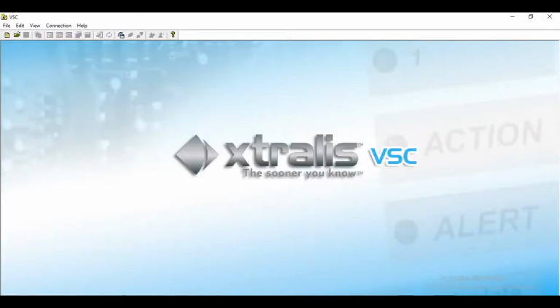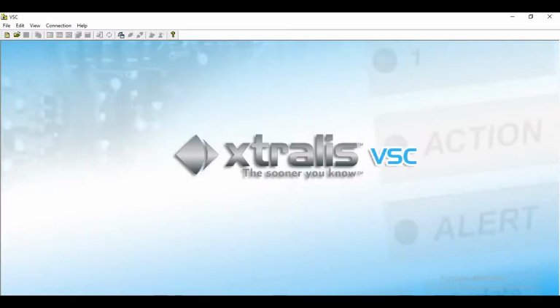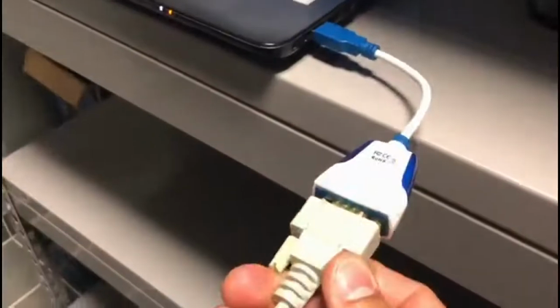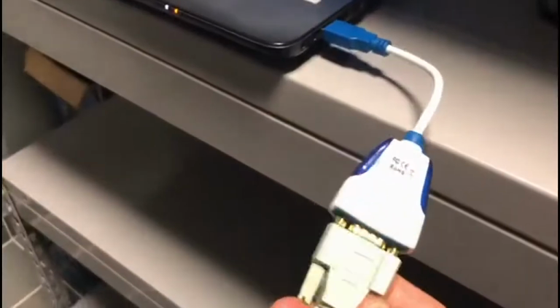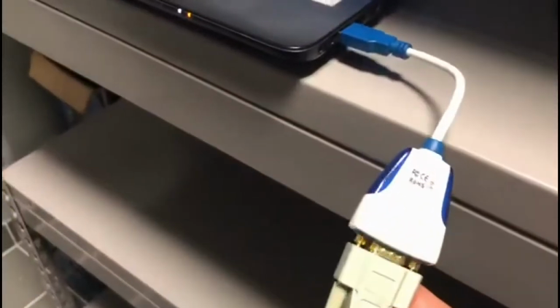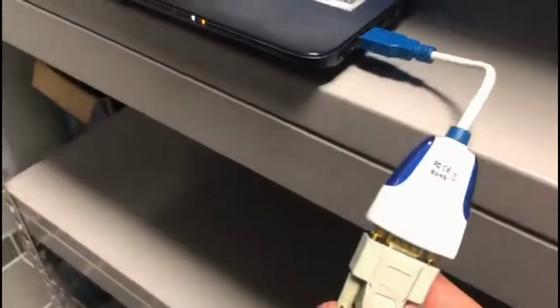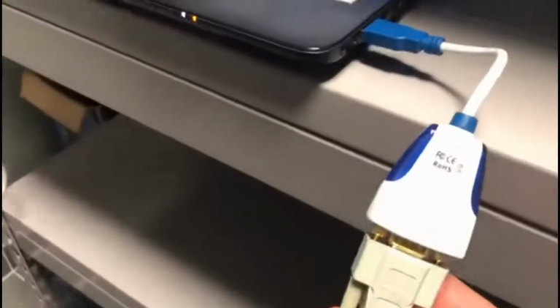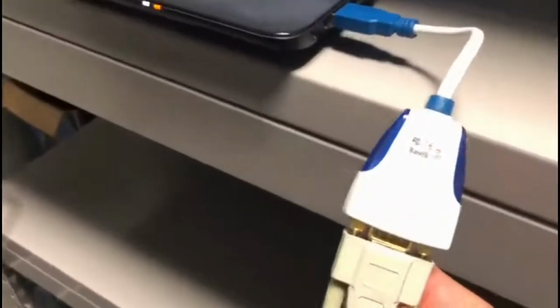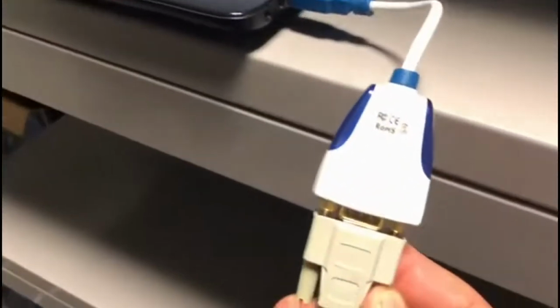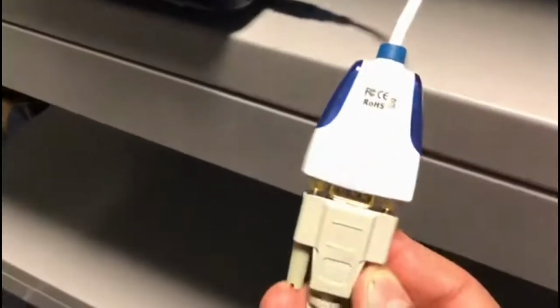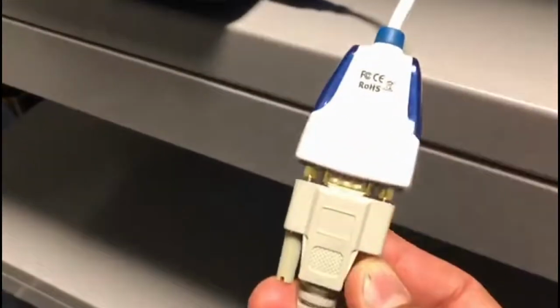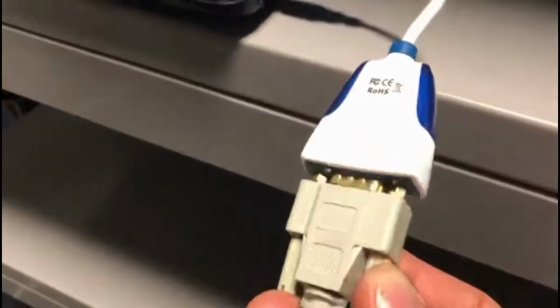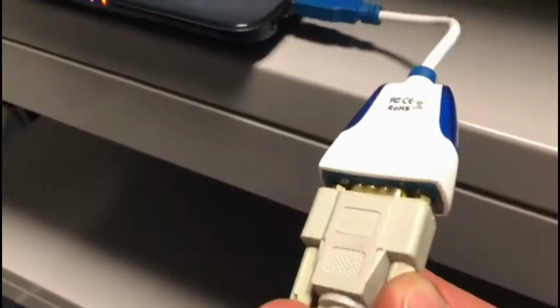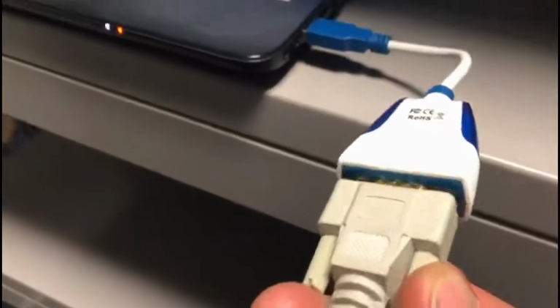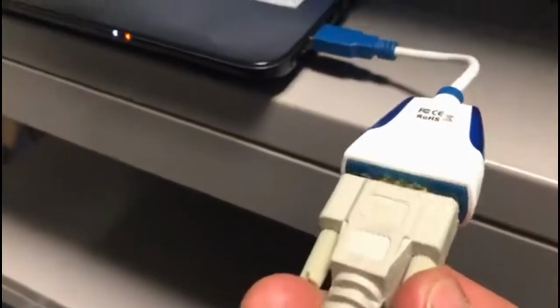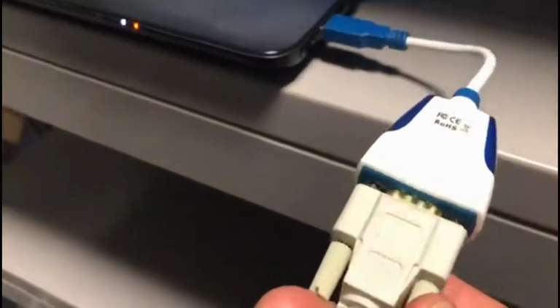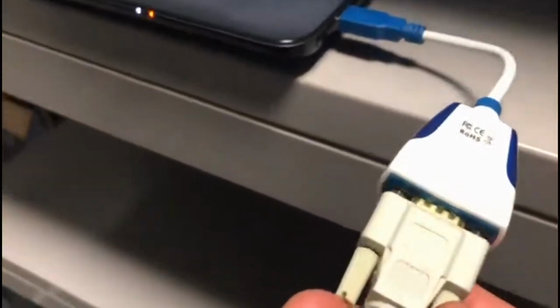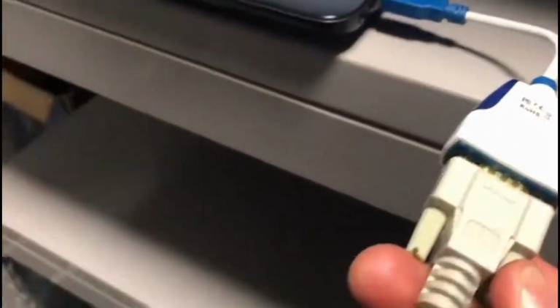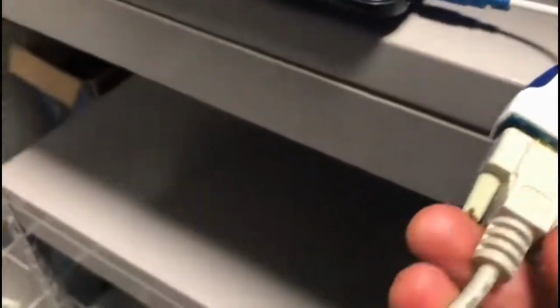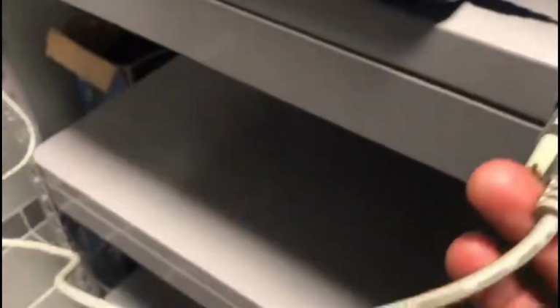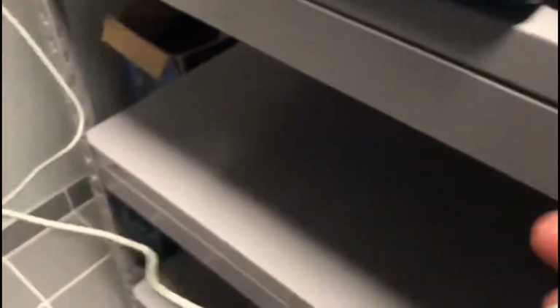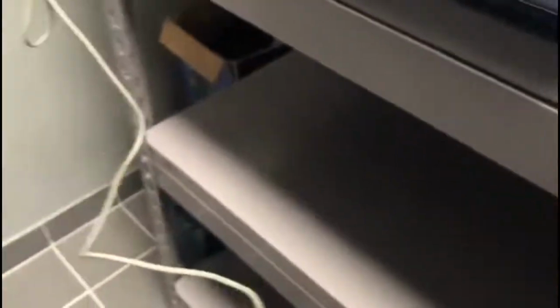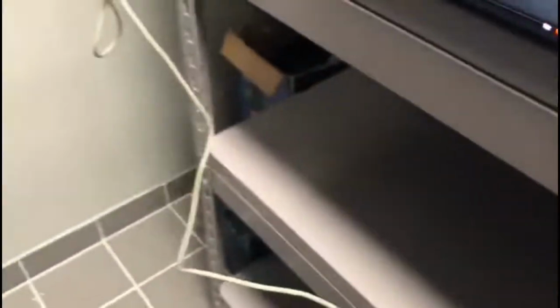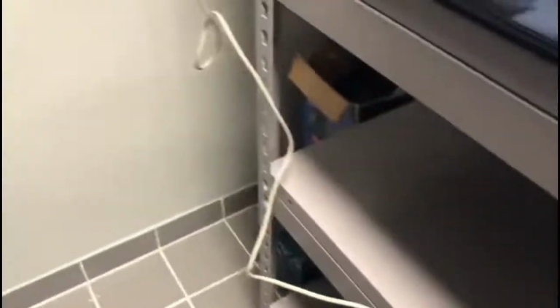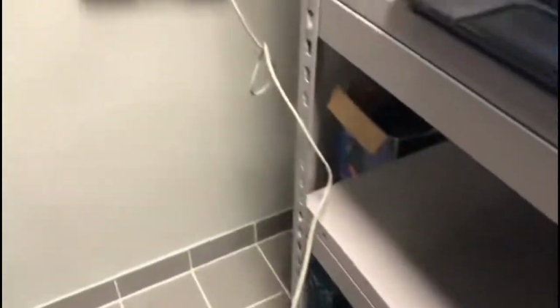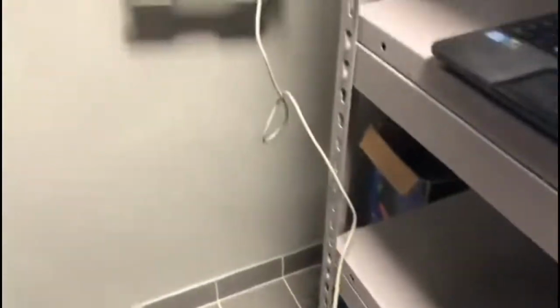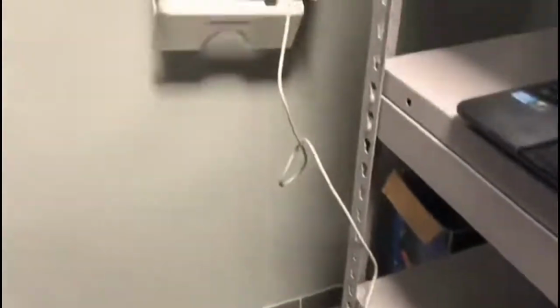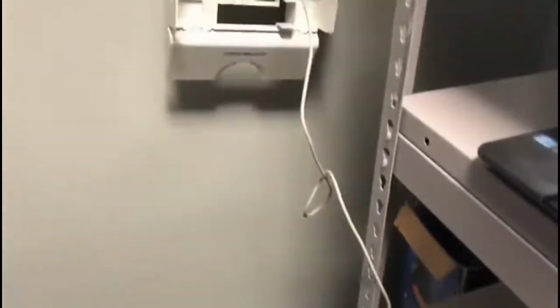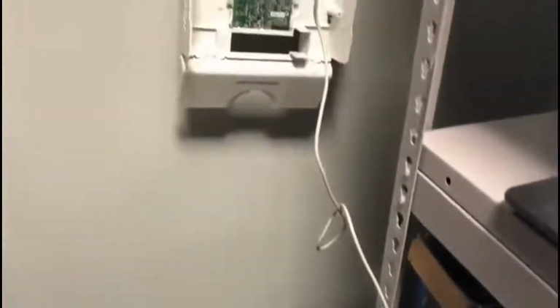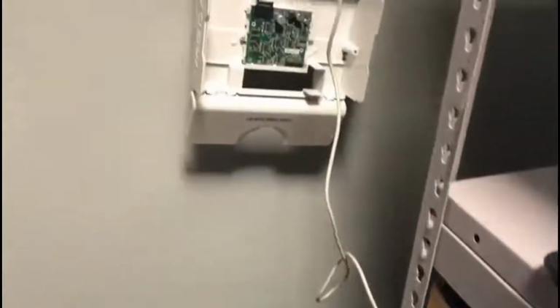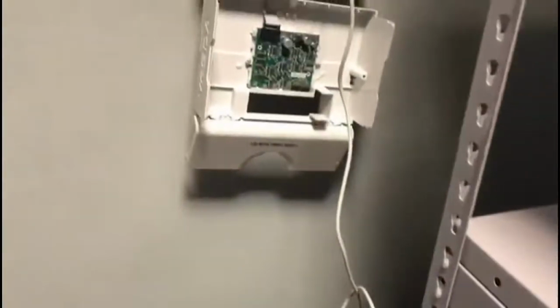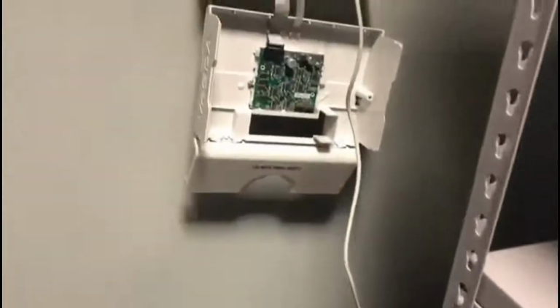For the connection, we need a 9-pin serial cable and a USB to serial interface cable.